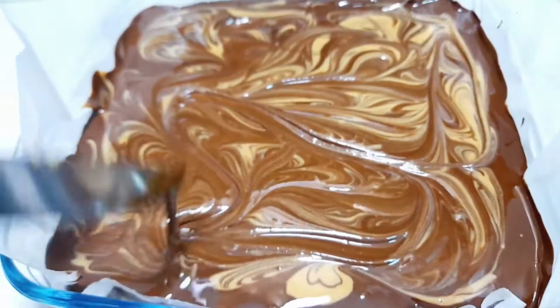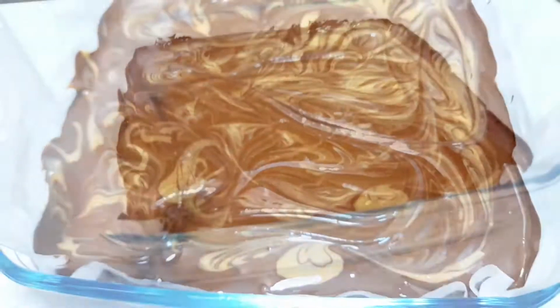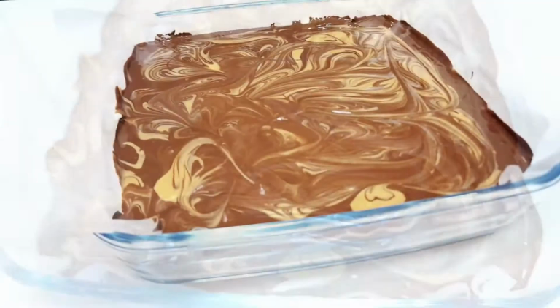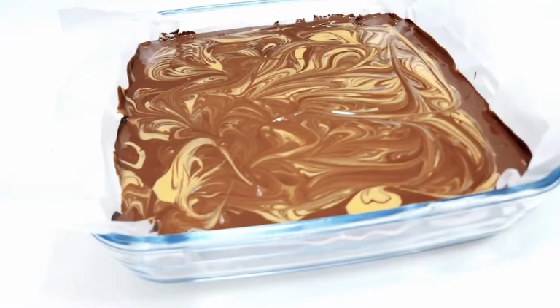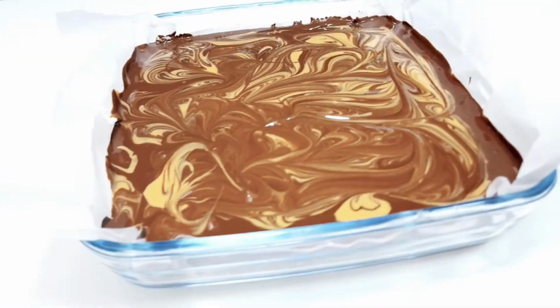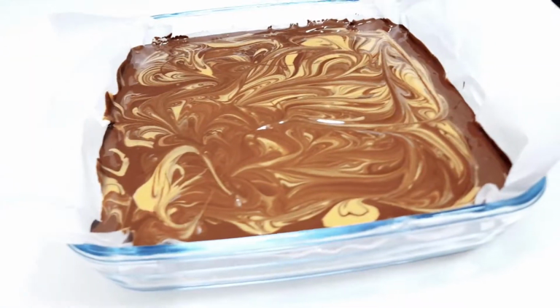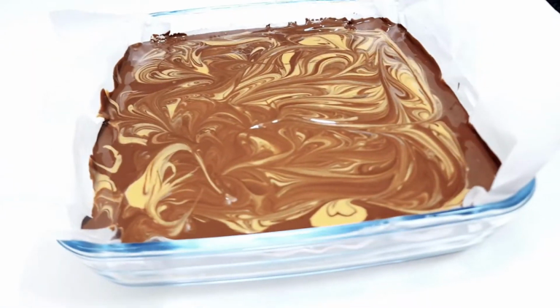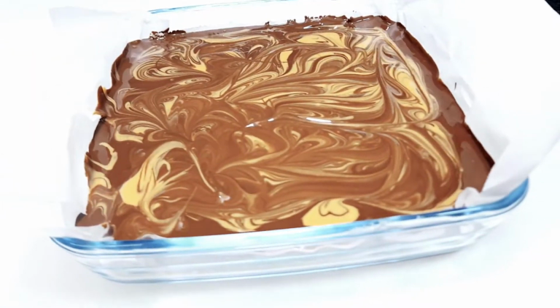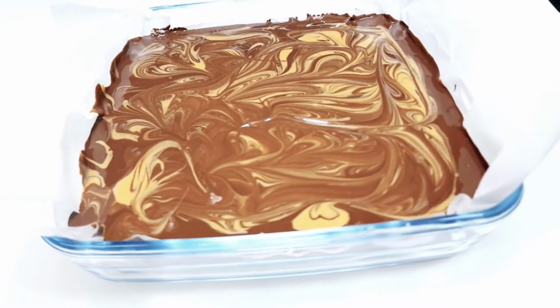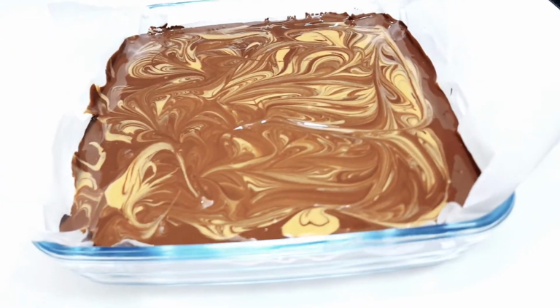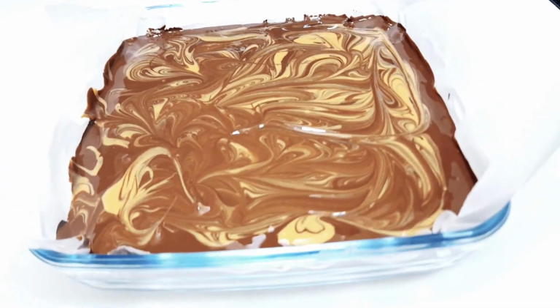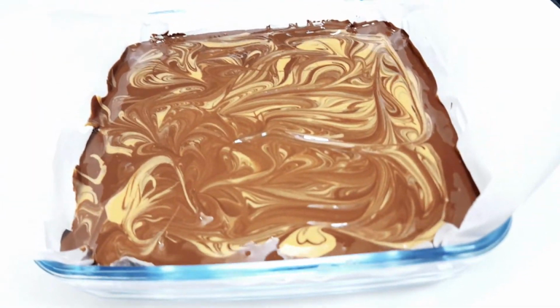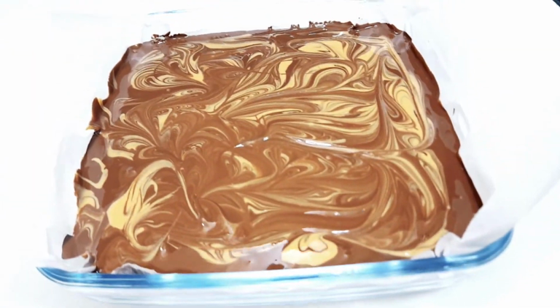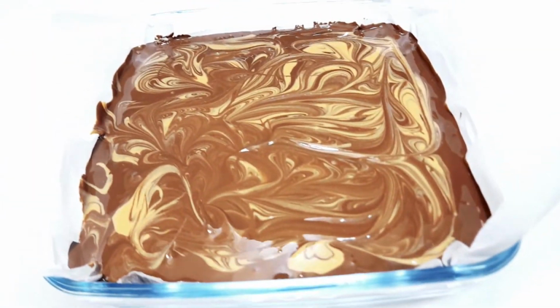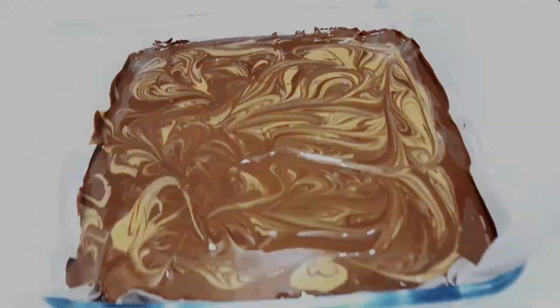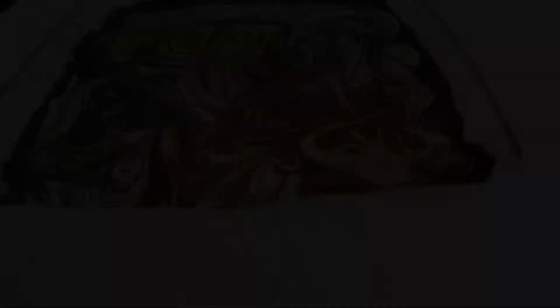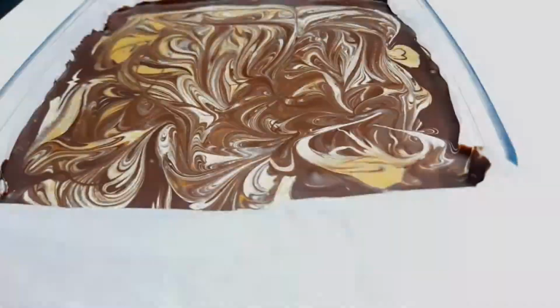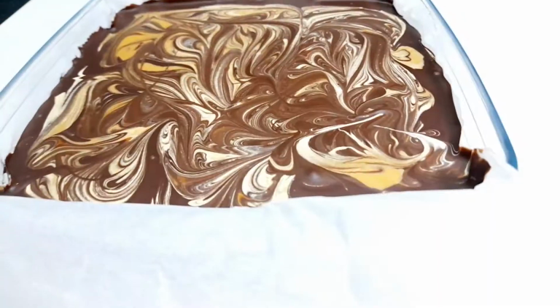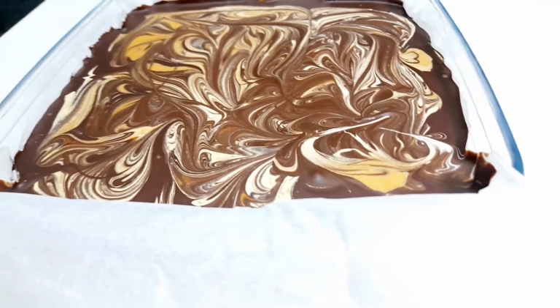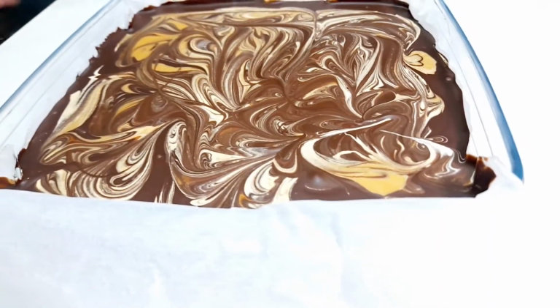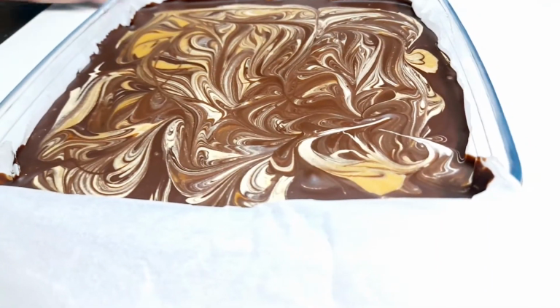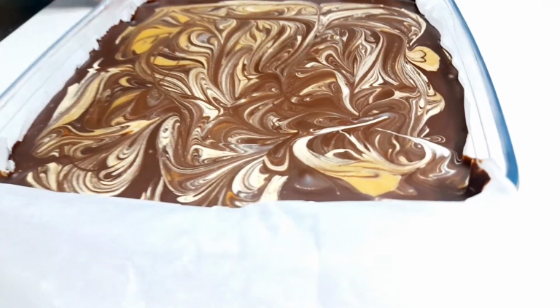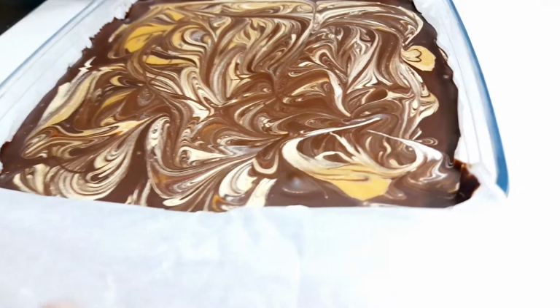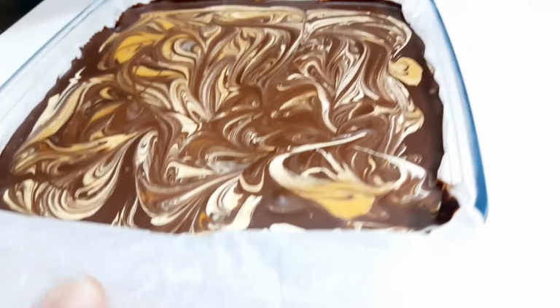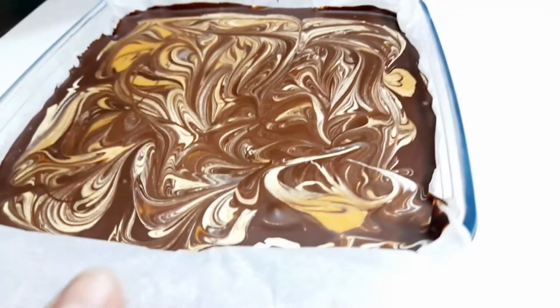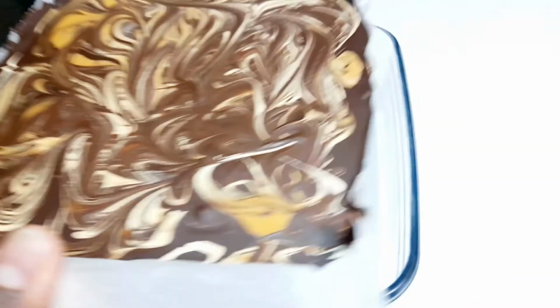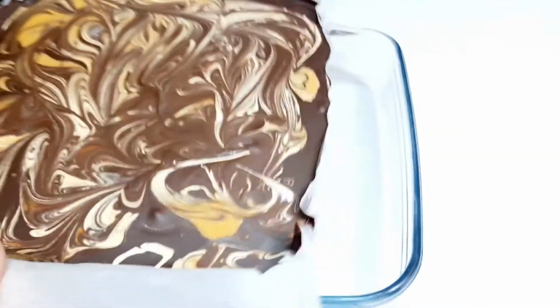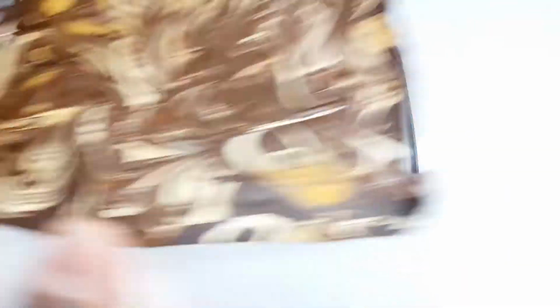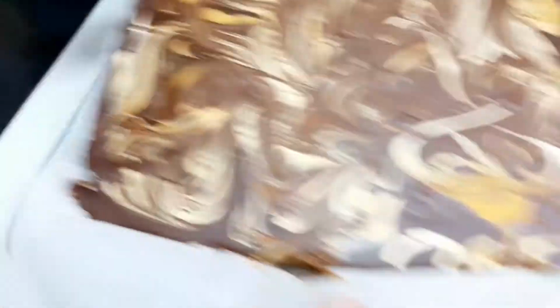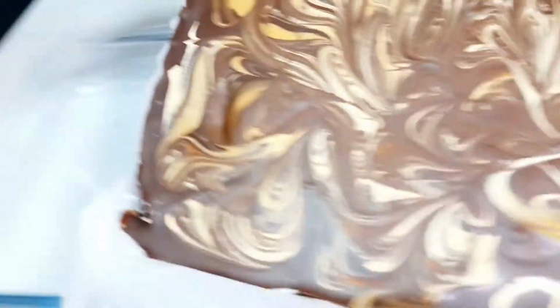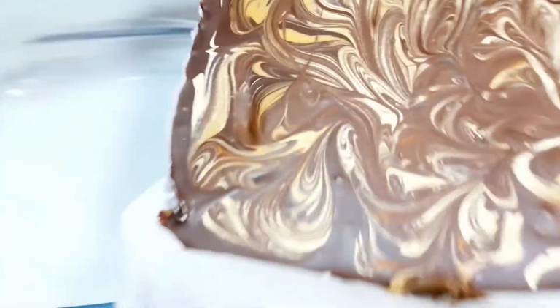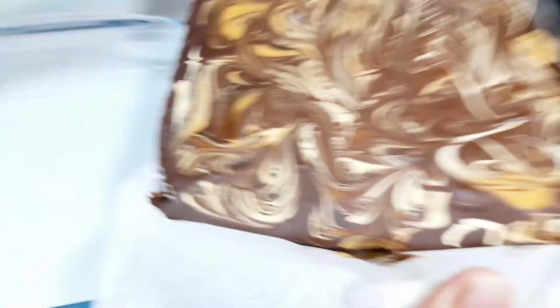Let it freeze for three to four hours until set.